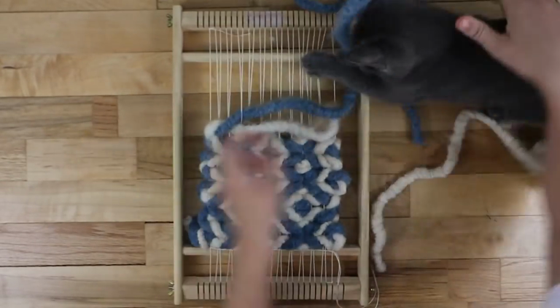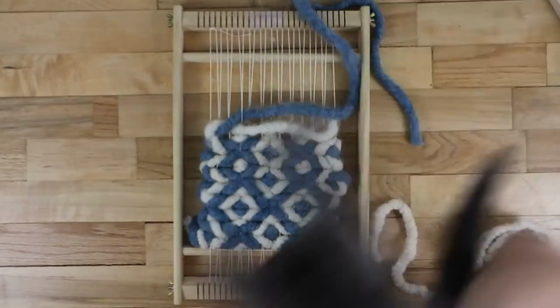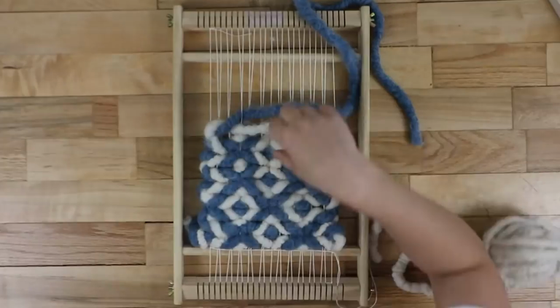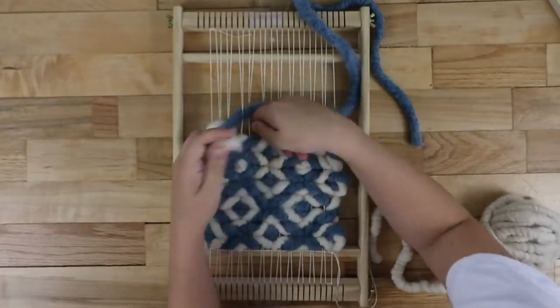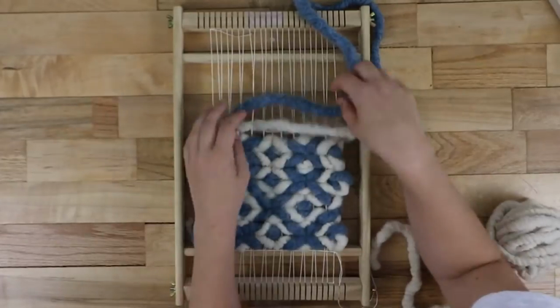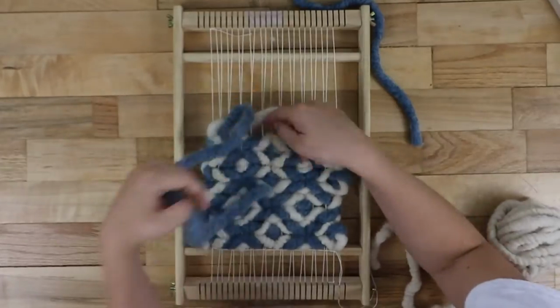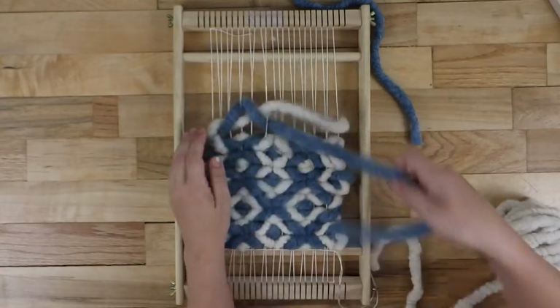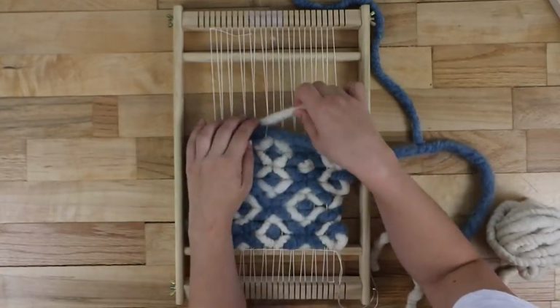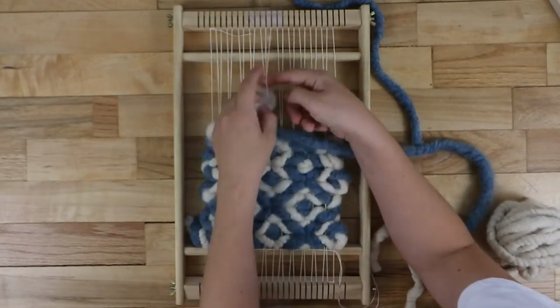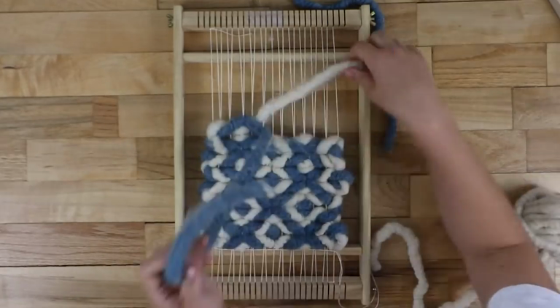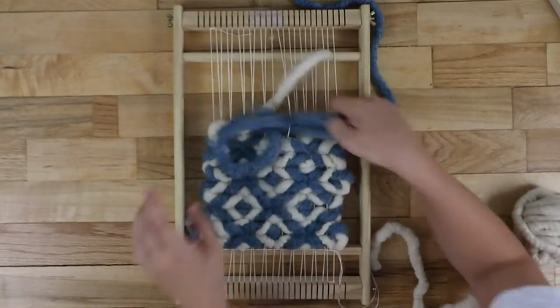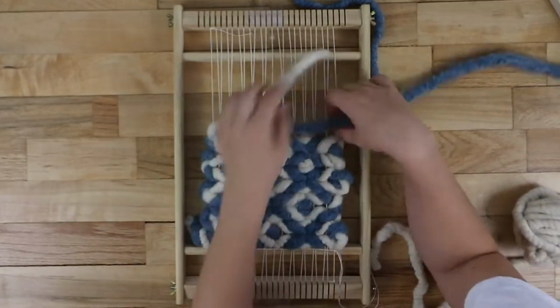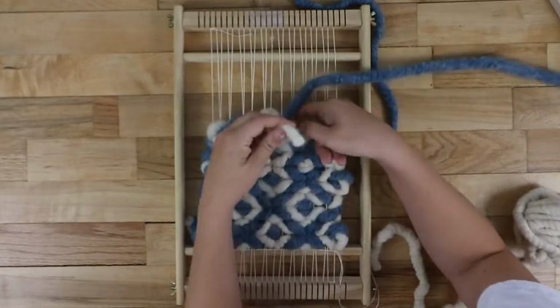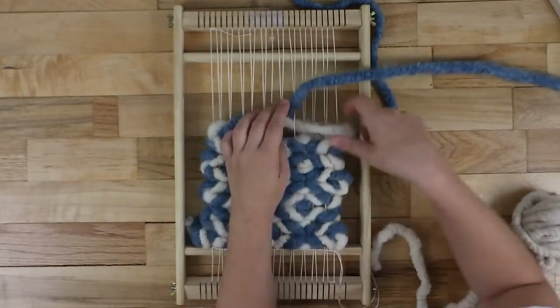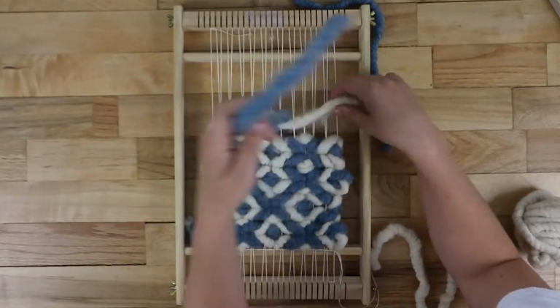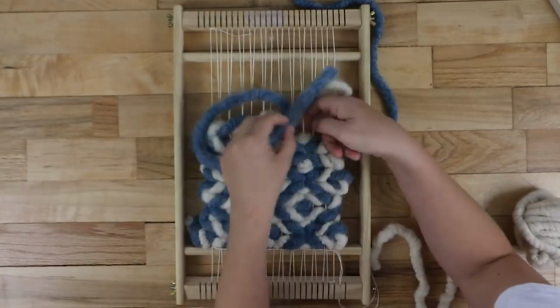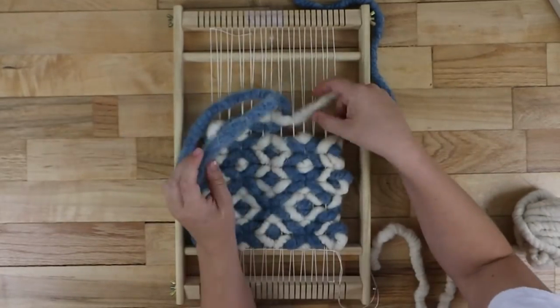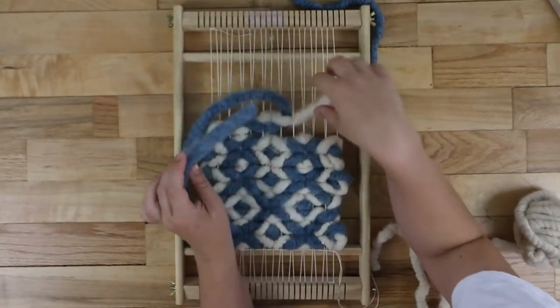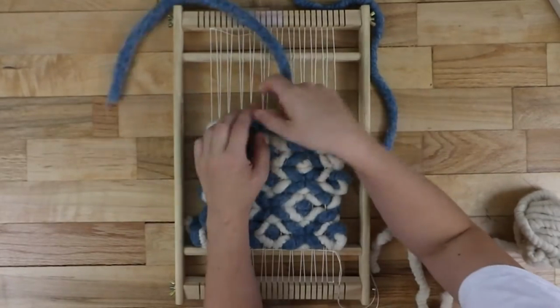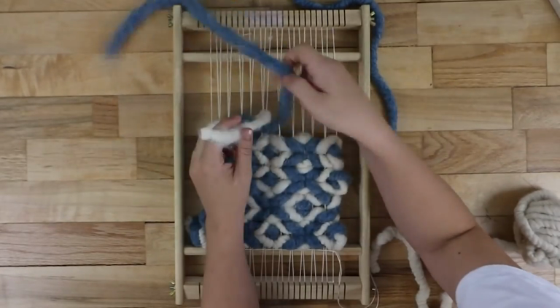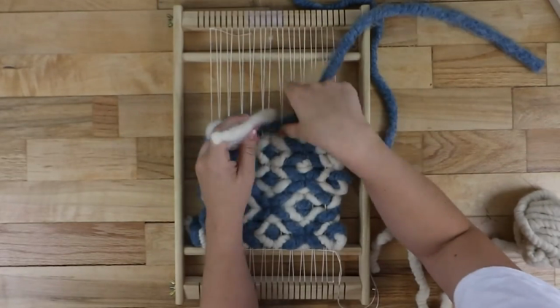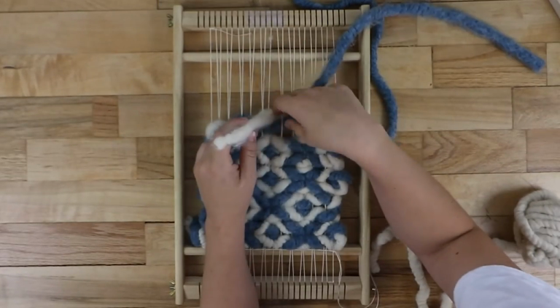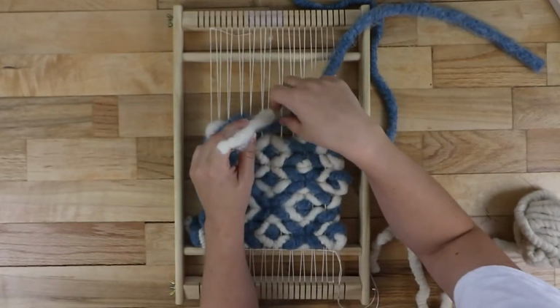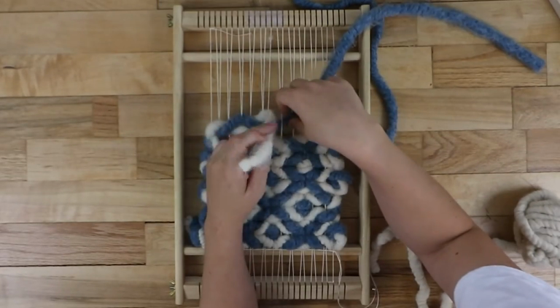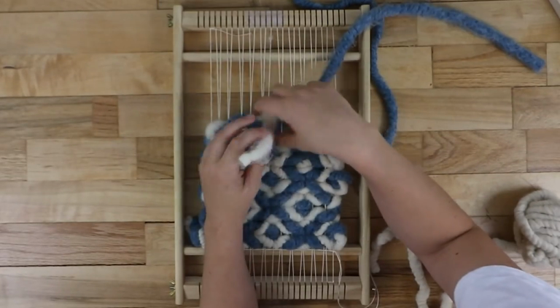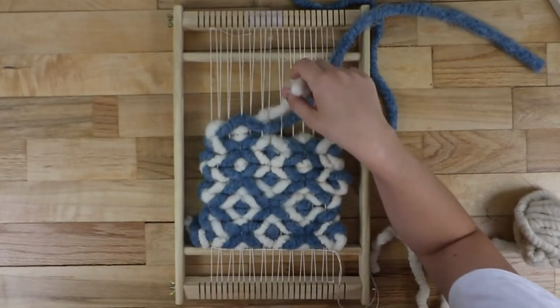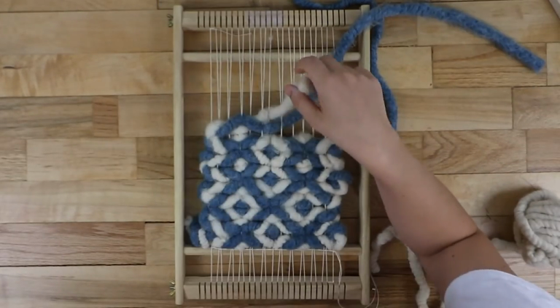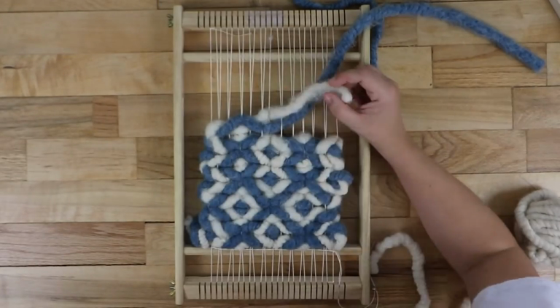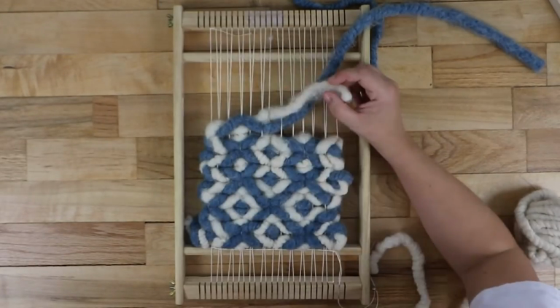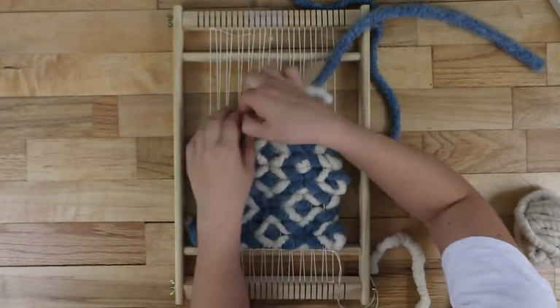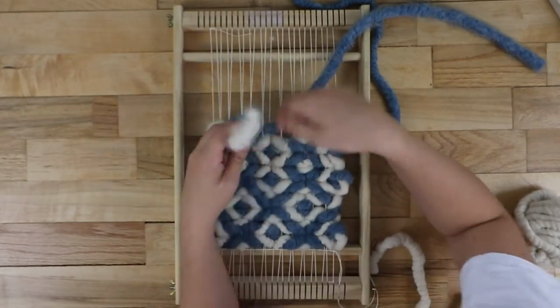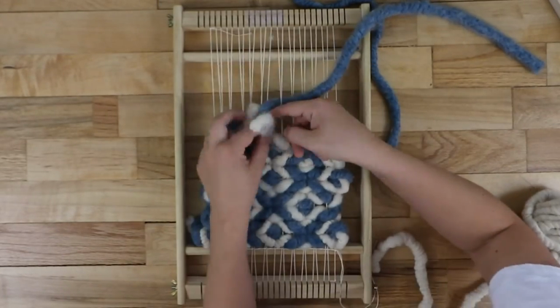On my website I have kits, free tutorials, and dozens of classes, so you'll be weaving like a pro in no time. I'll see you next time.